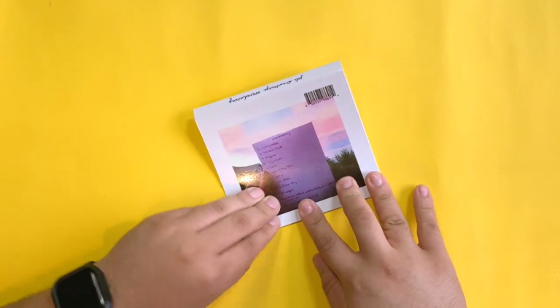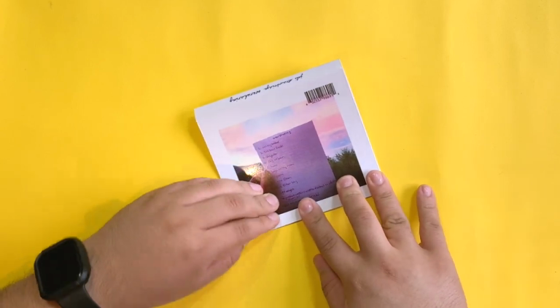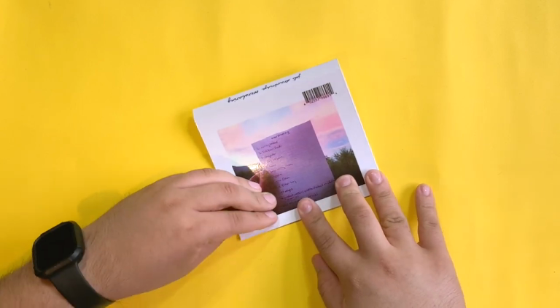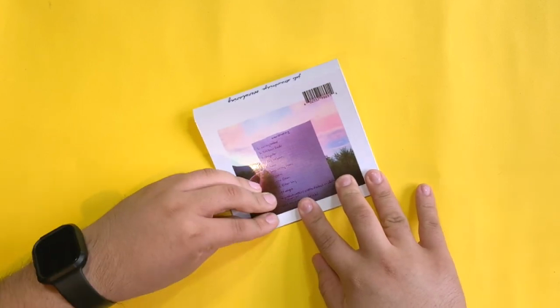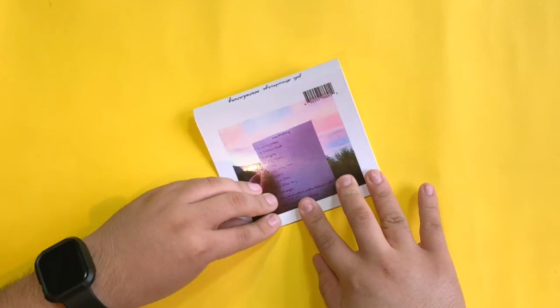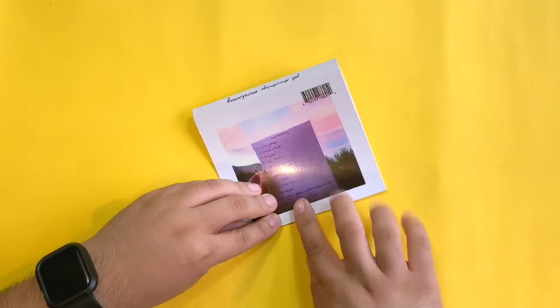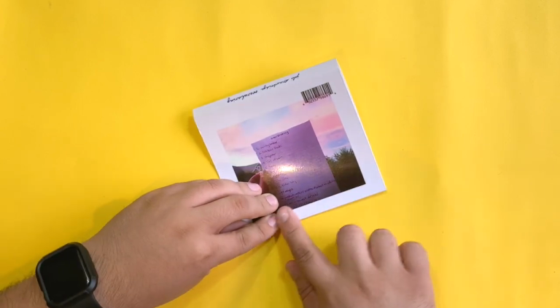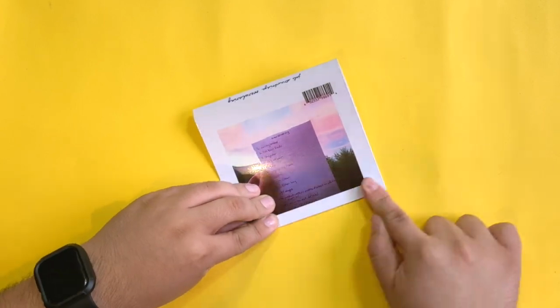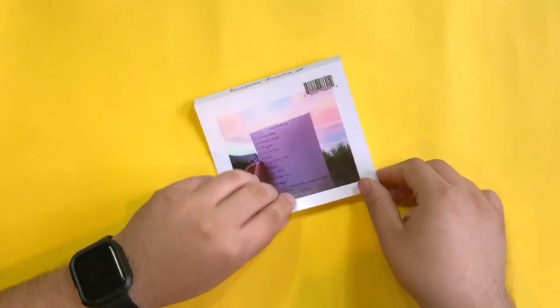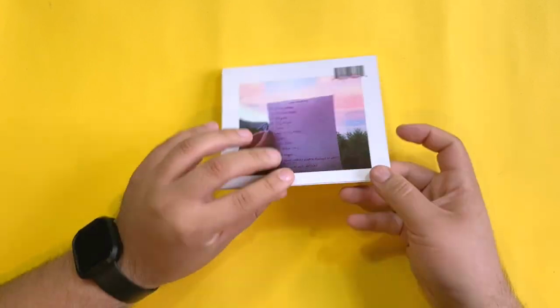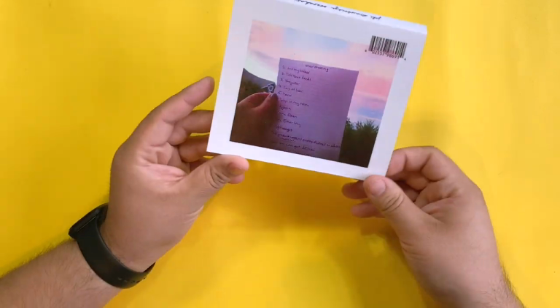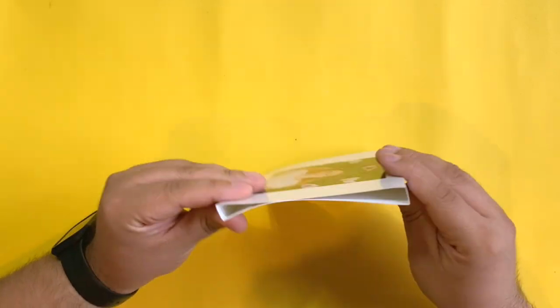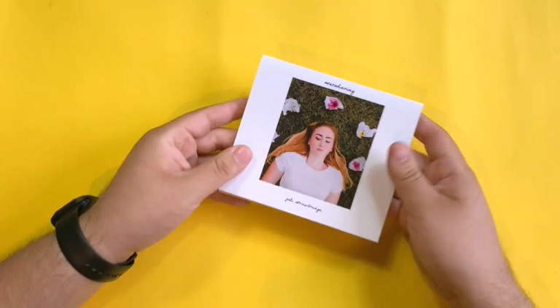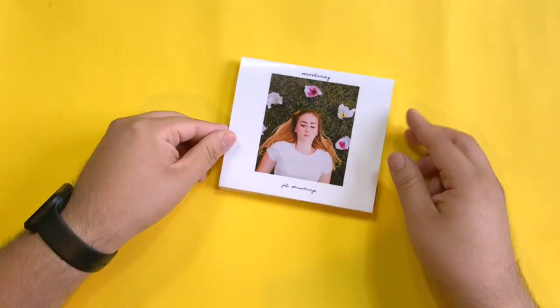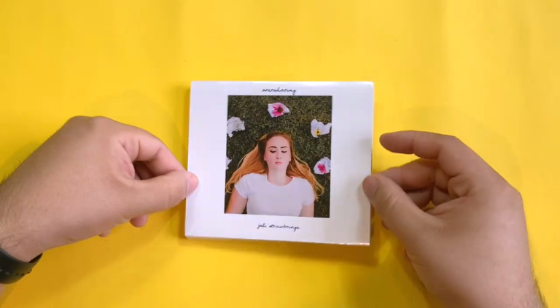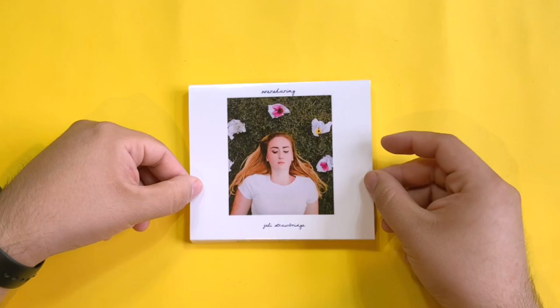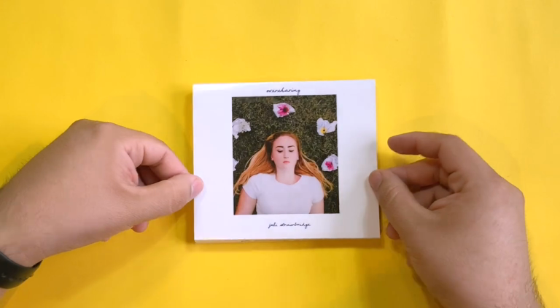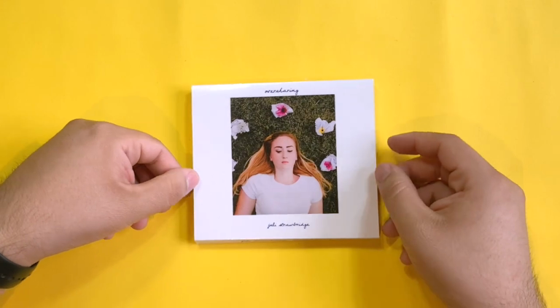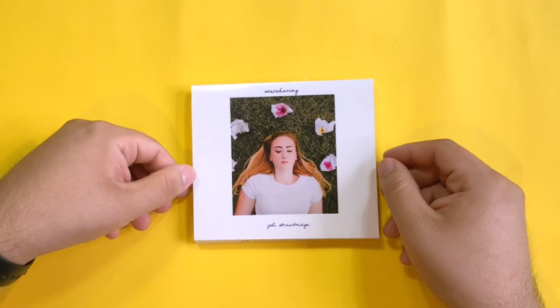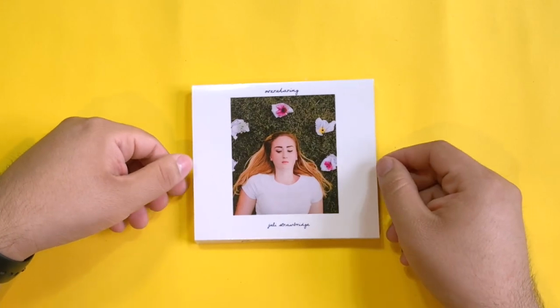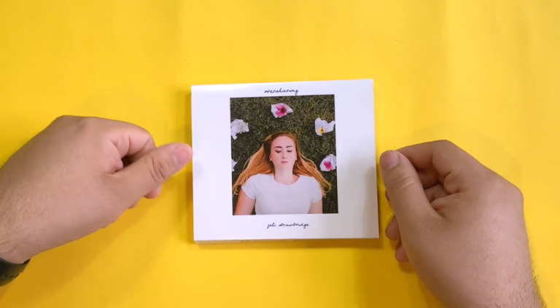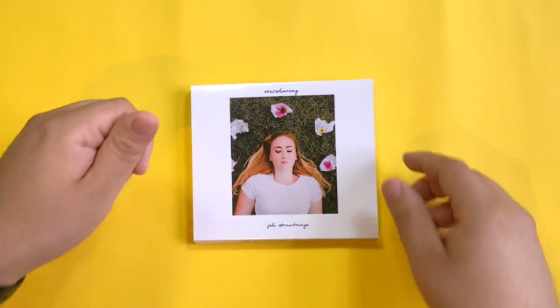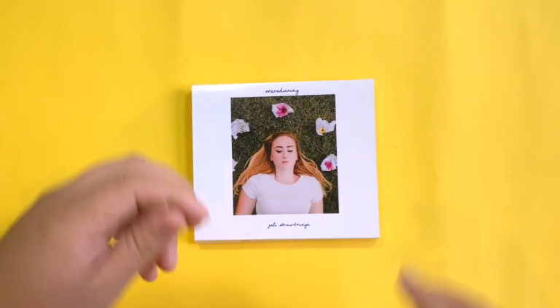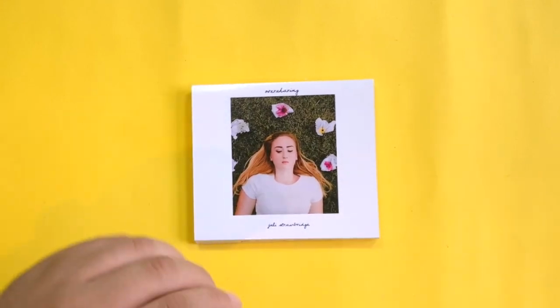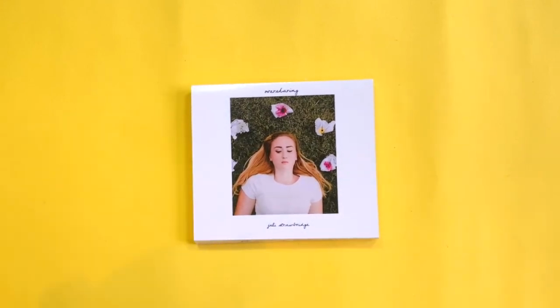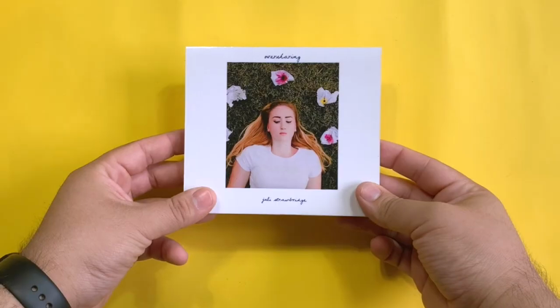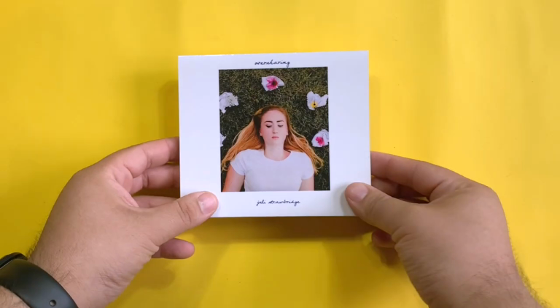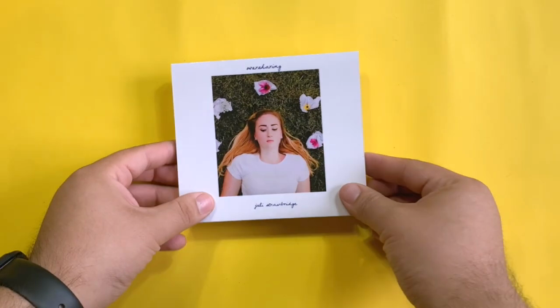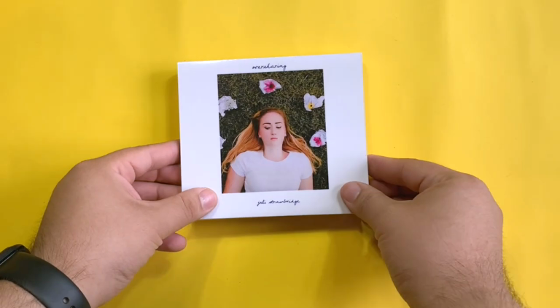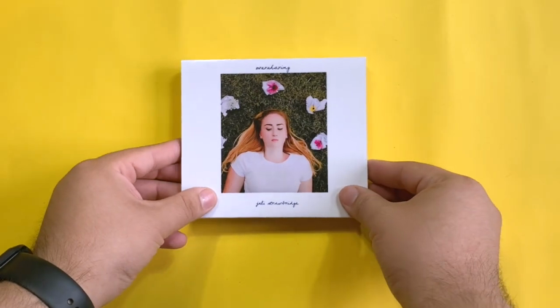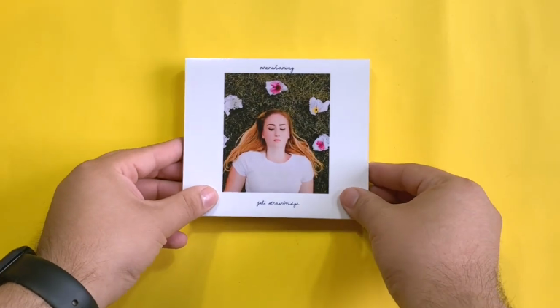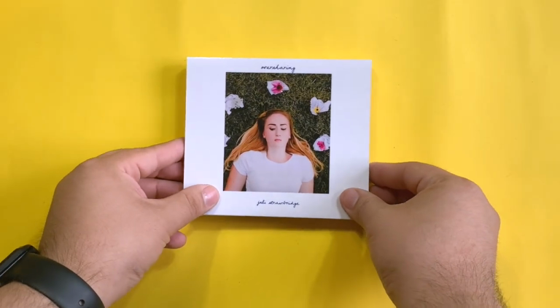Proceed to put glue on the tab and bring the back and the tab together to join them as one. Let it dry, and just like that you're finished! Now your CD looks dapper with its slip case.